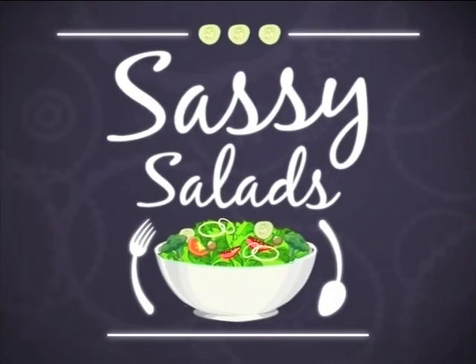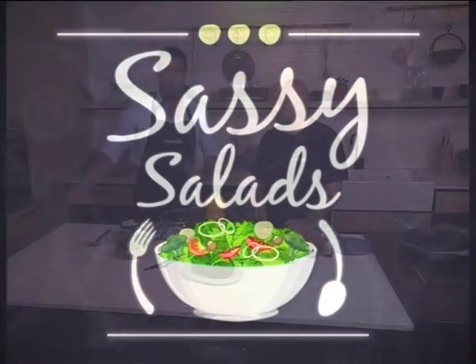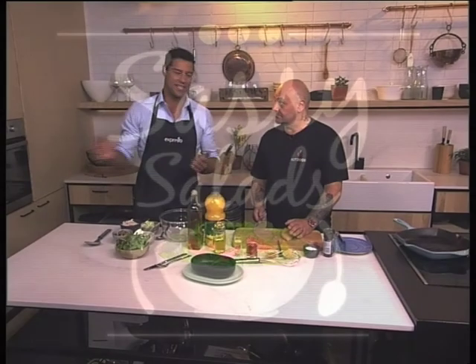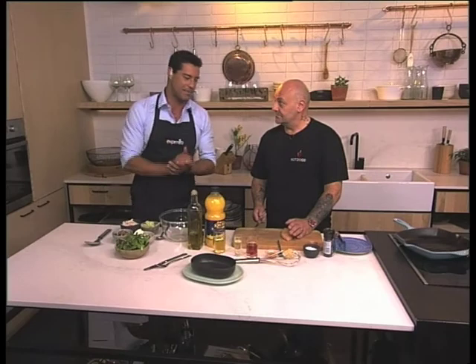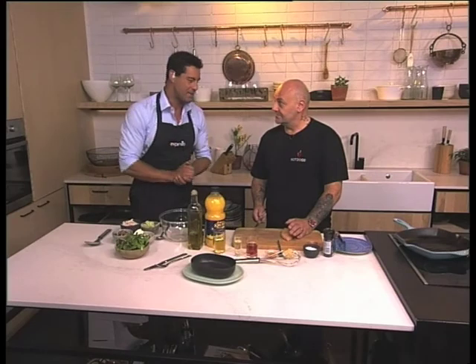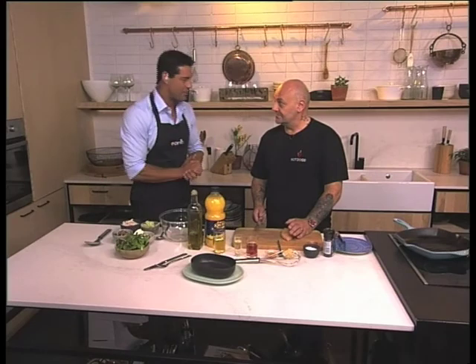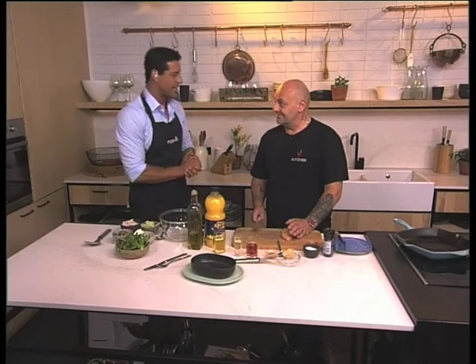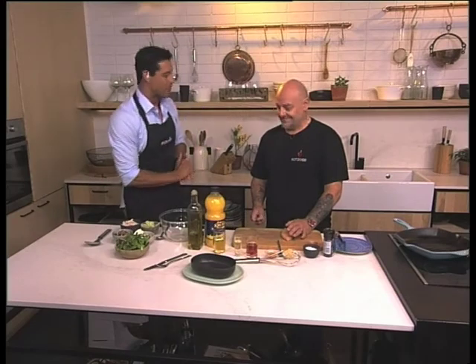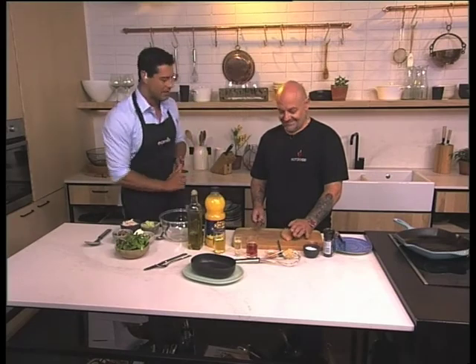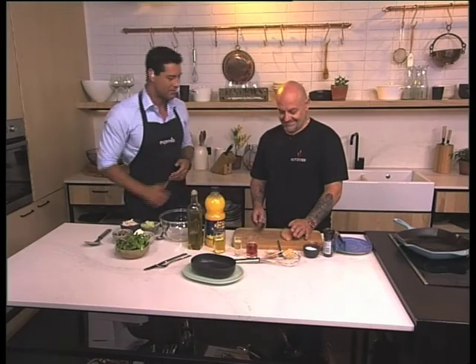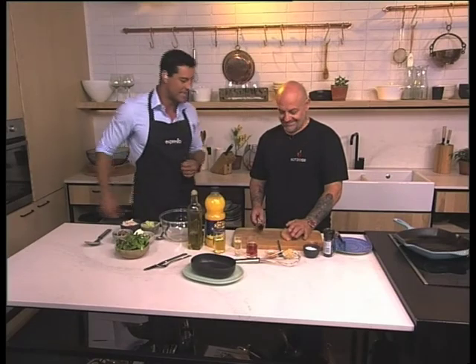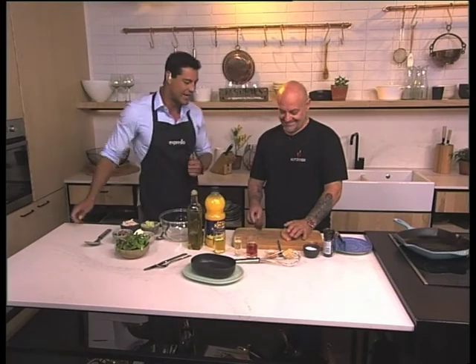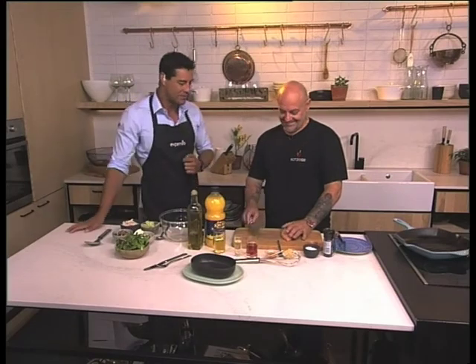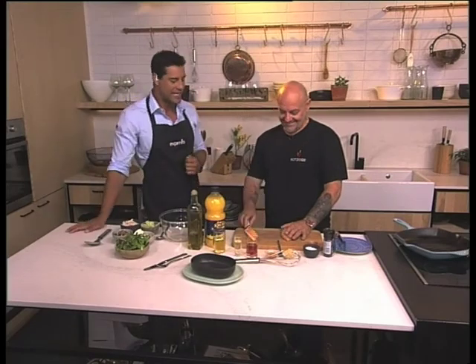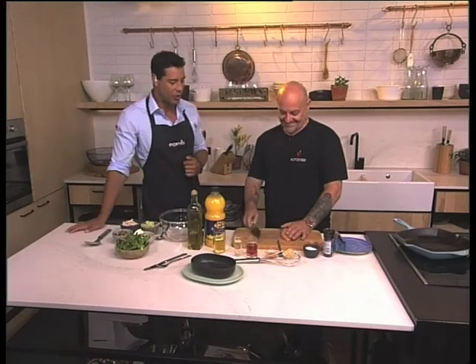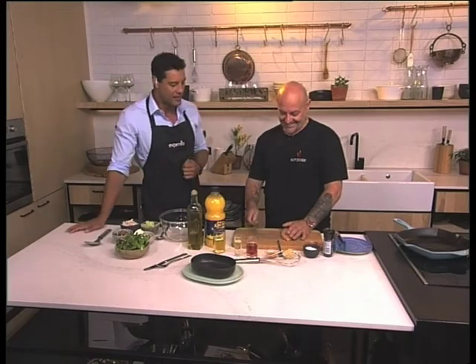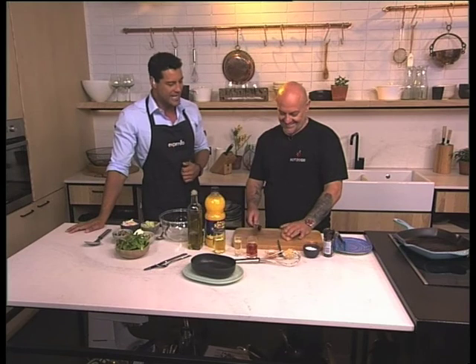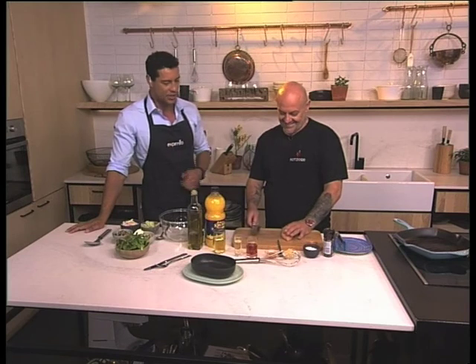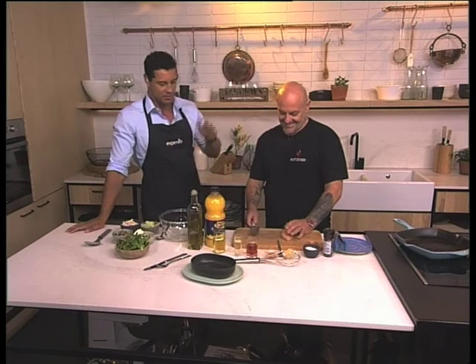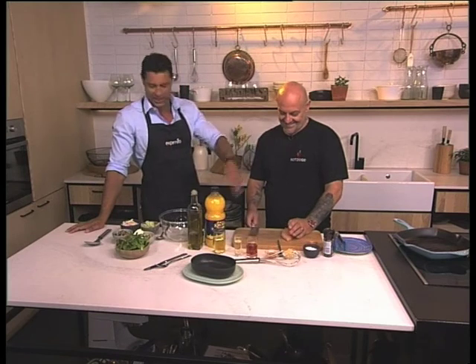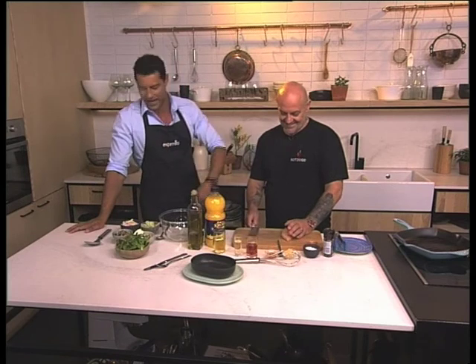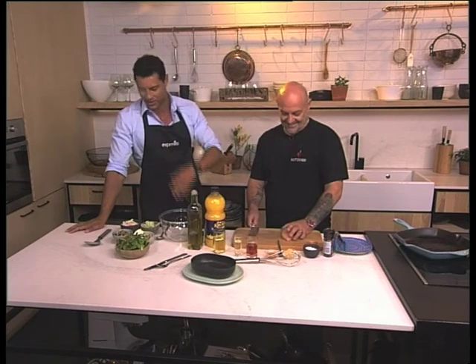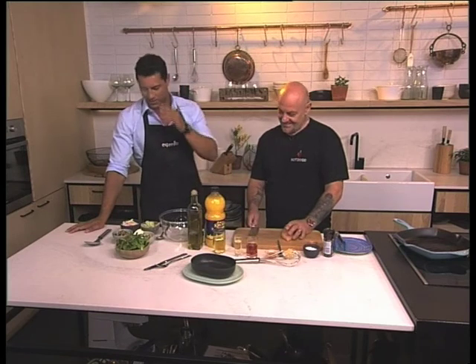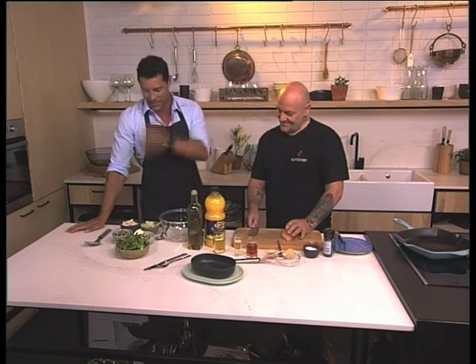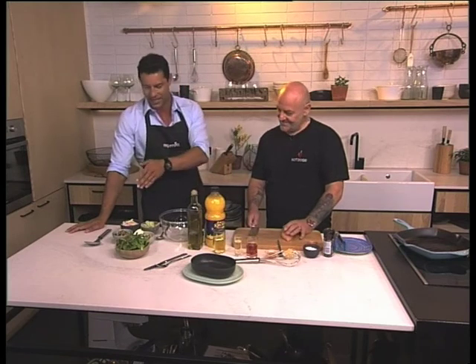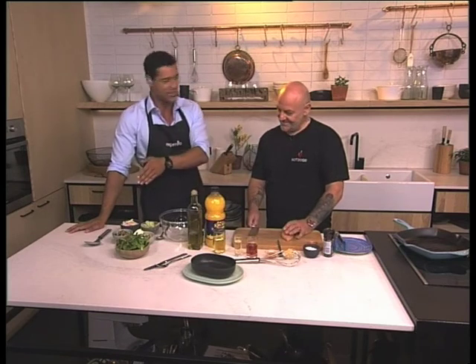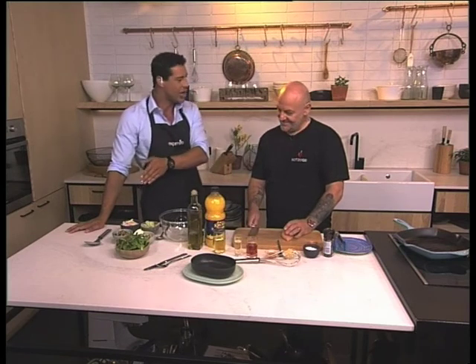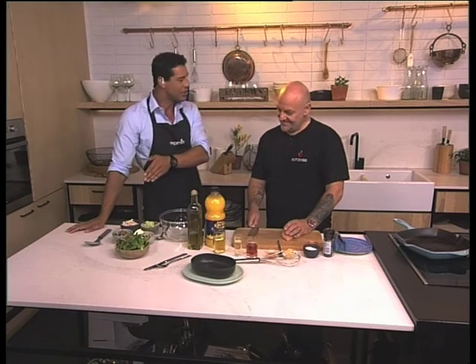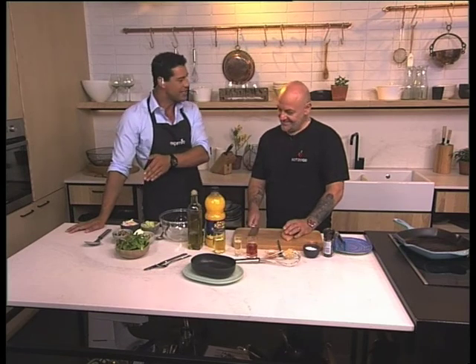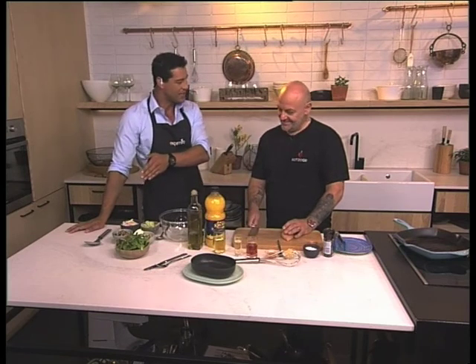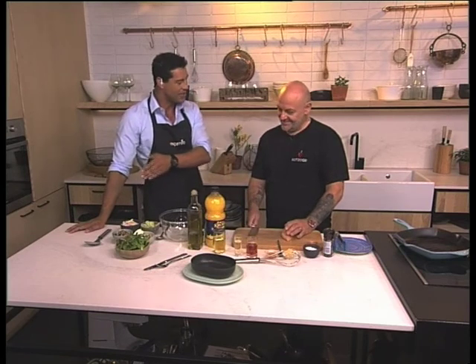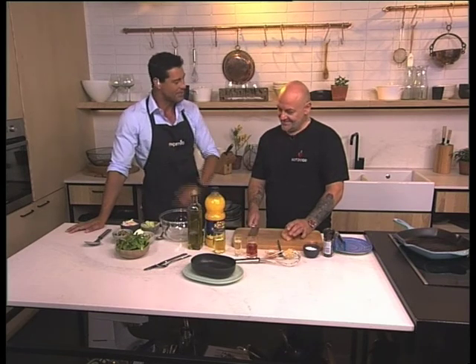Here's the man himself — we're busy gearing up to kick off. He's got some chicken, he's got some pecanuts, our star ingredients. Peter, how are you?